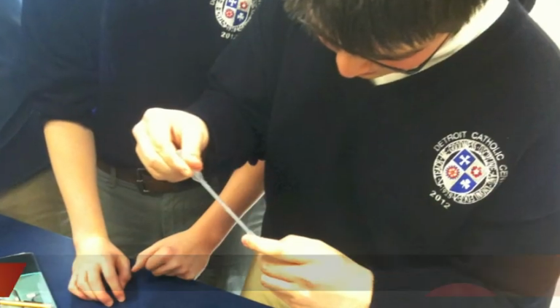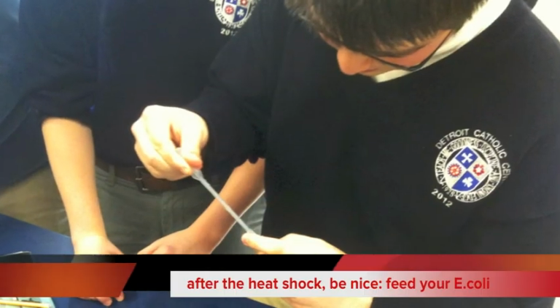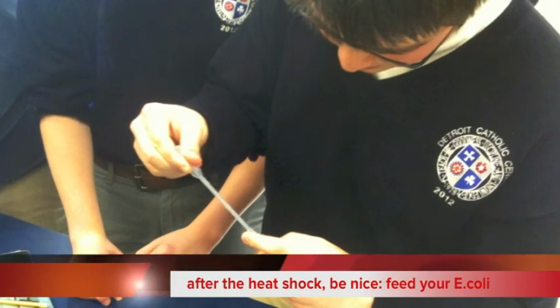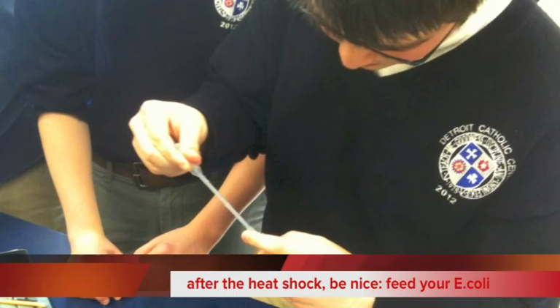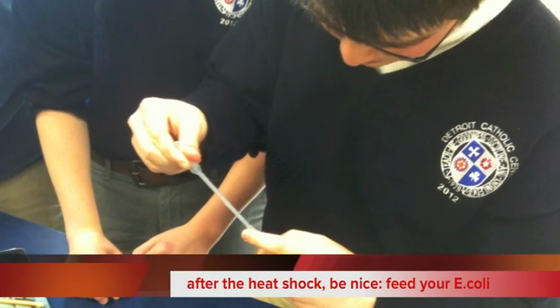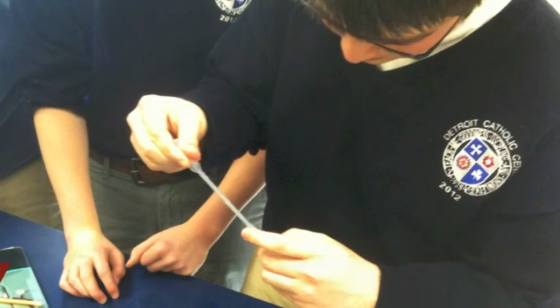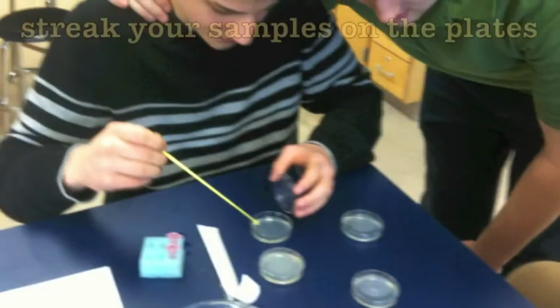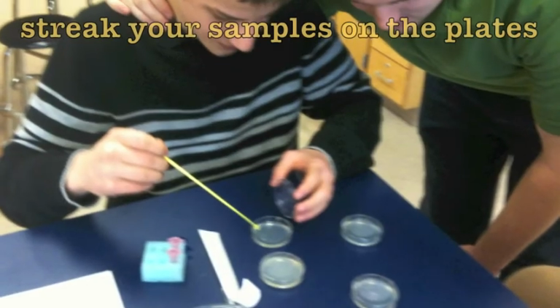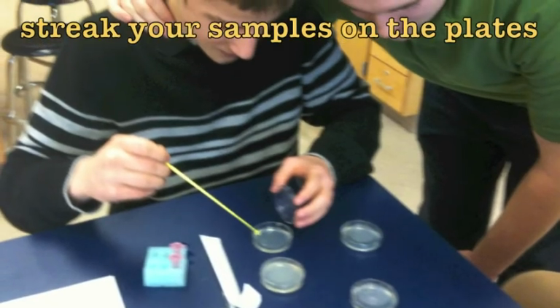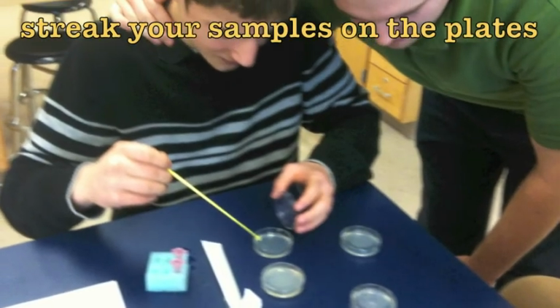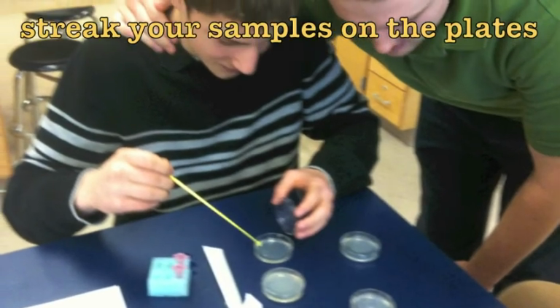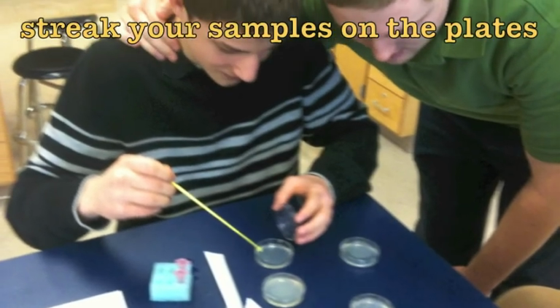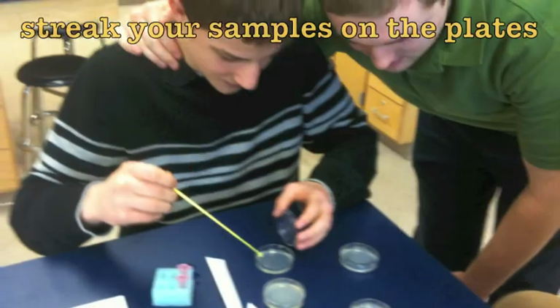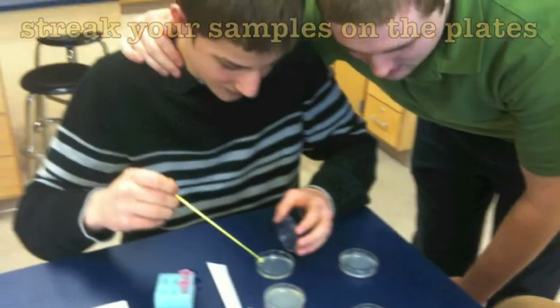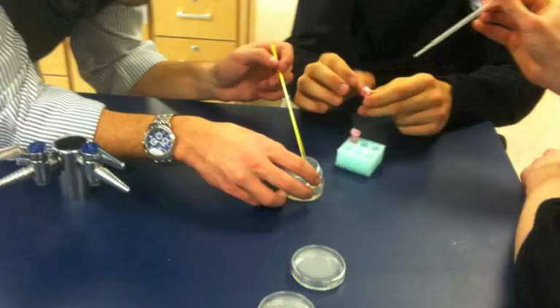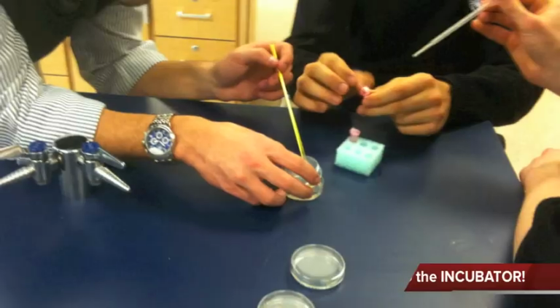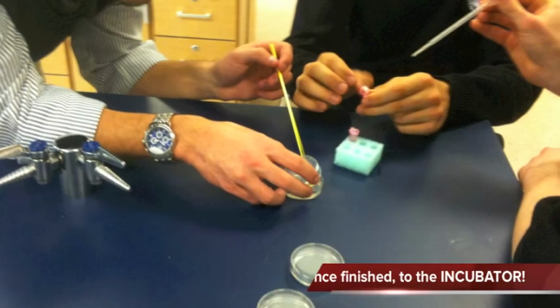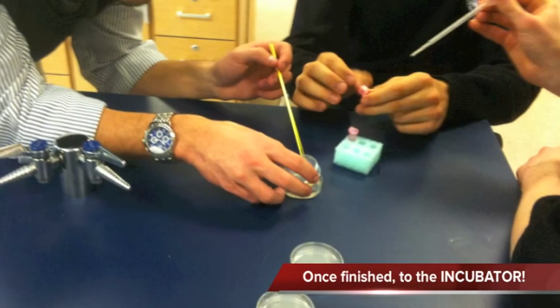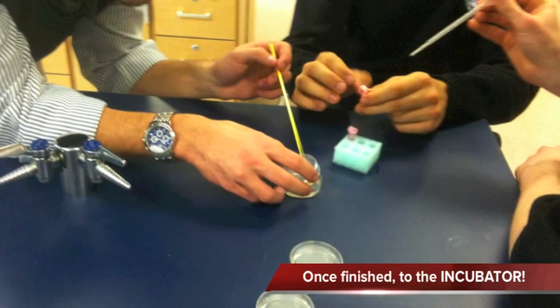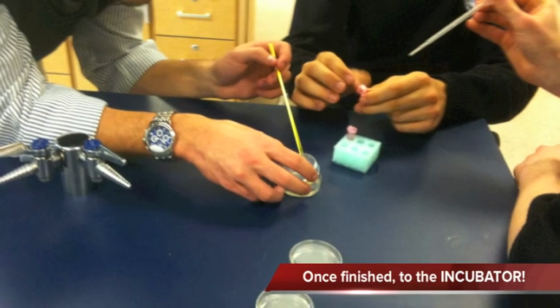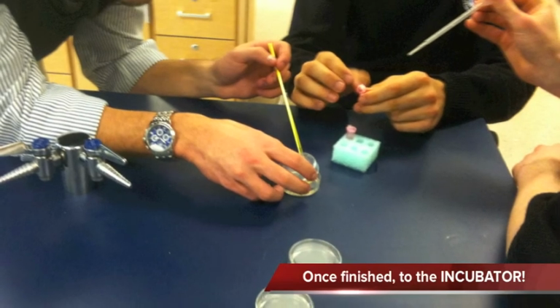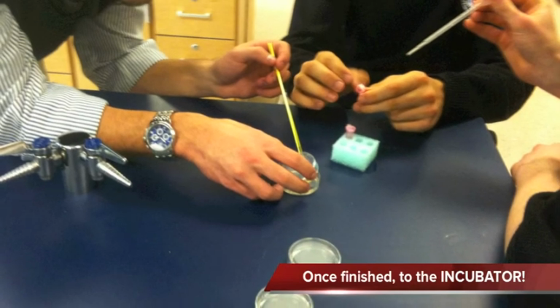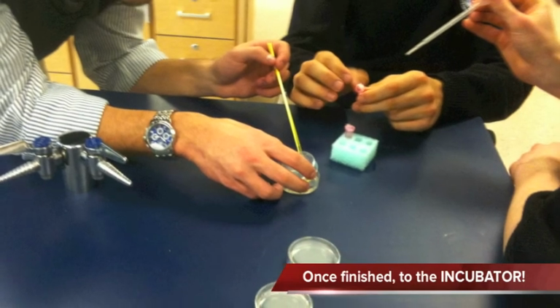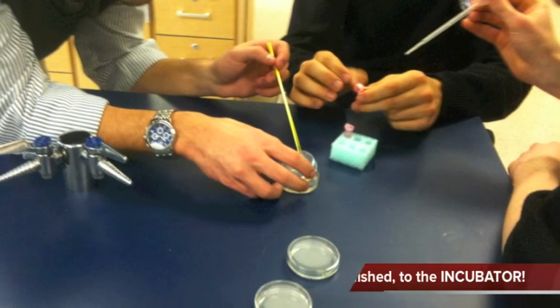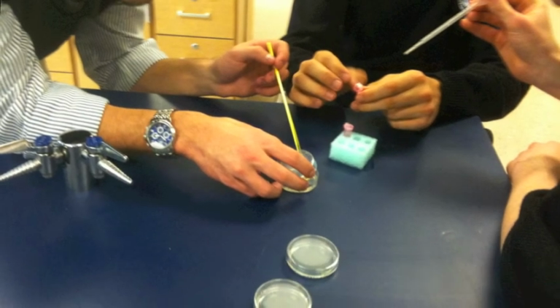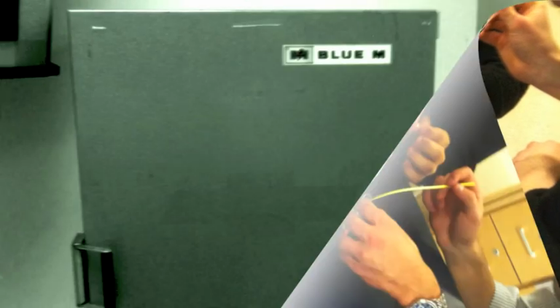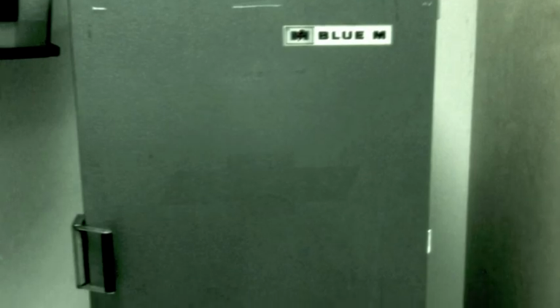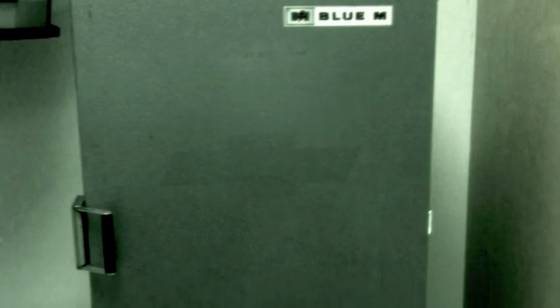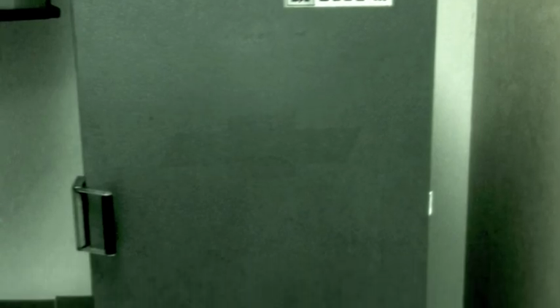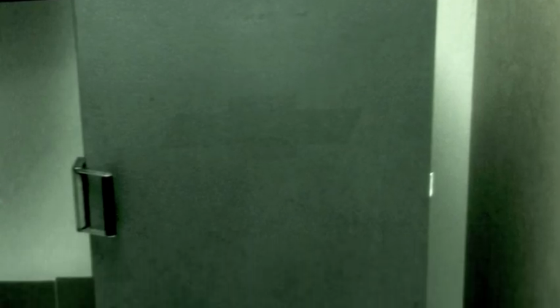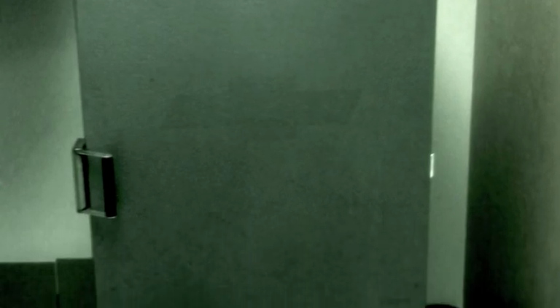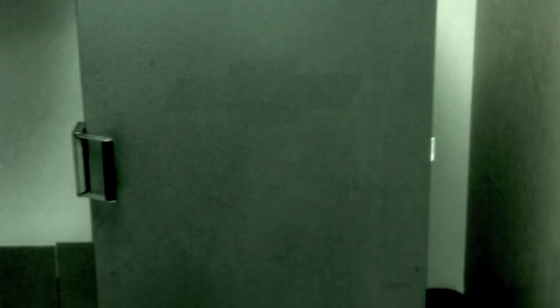After heat shocking, we need to feed our bacteria, then pull them out and streak them on plates, and then put them into the incubator.